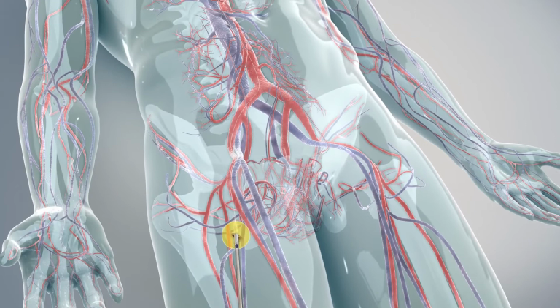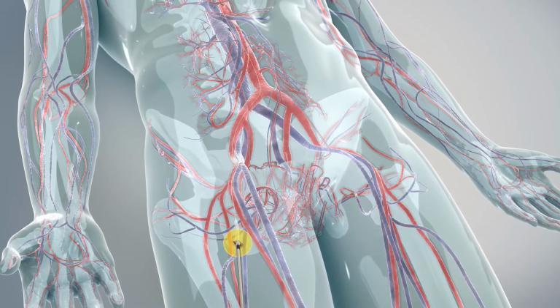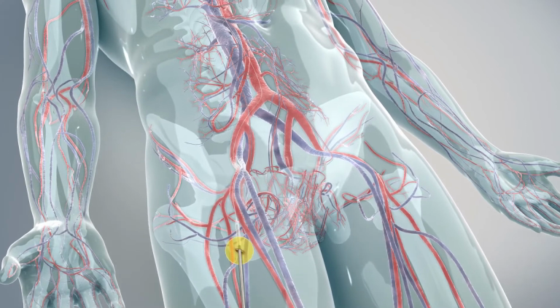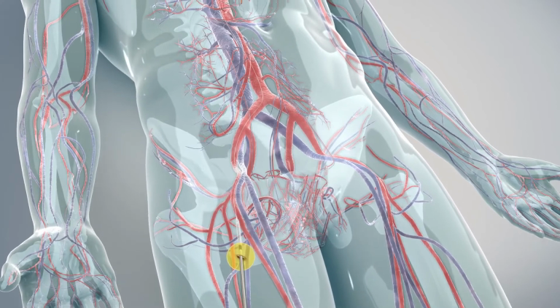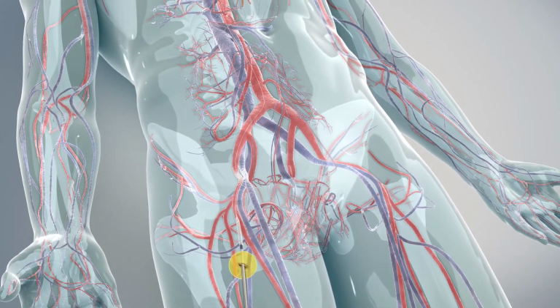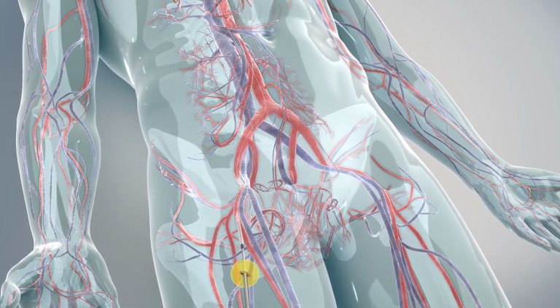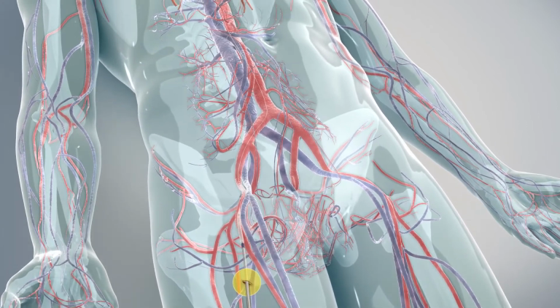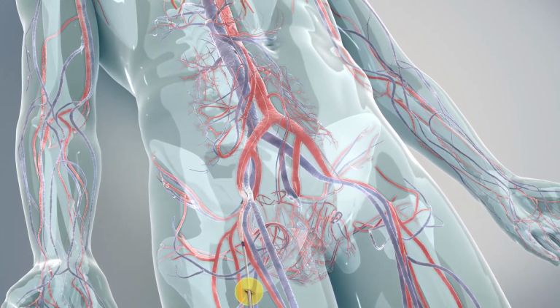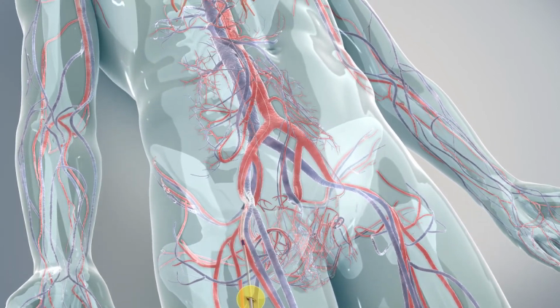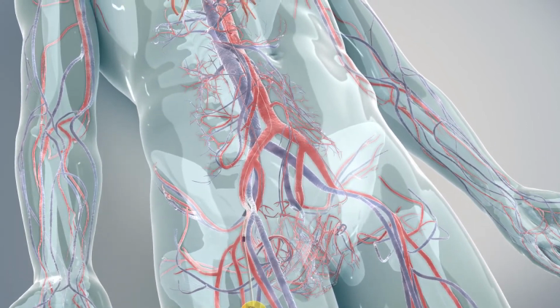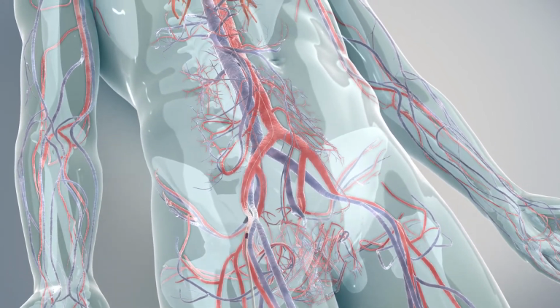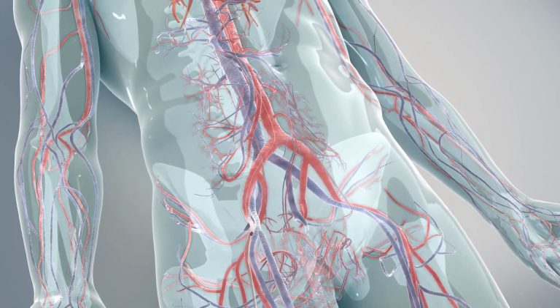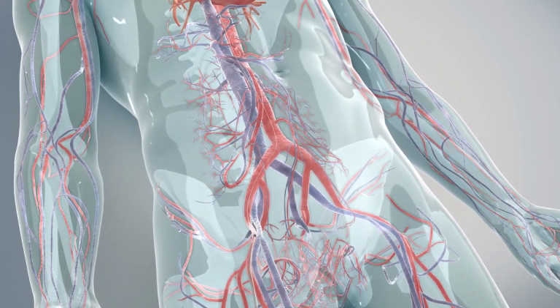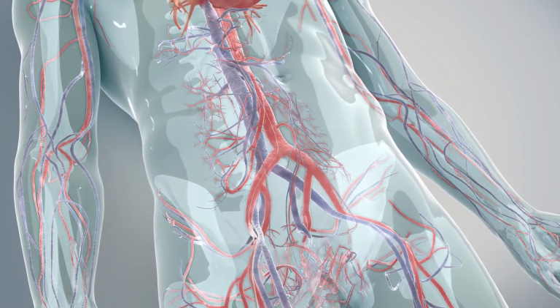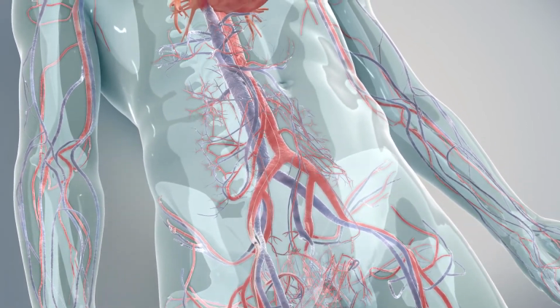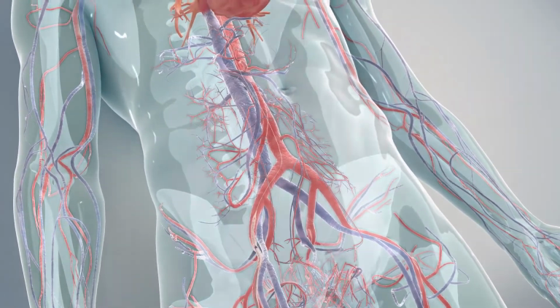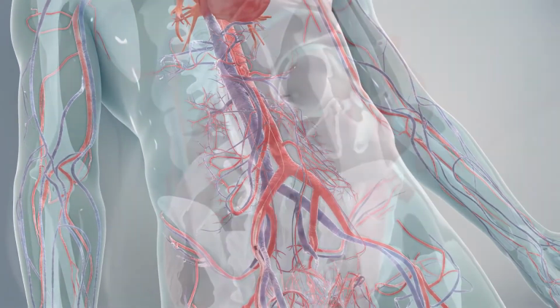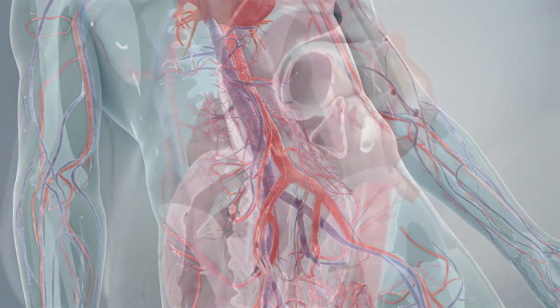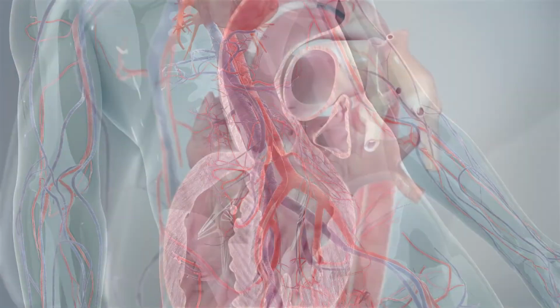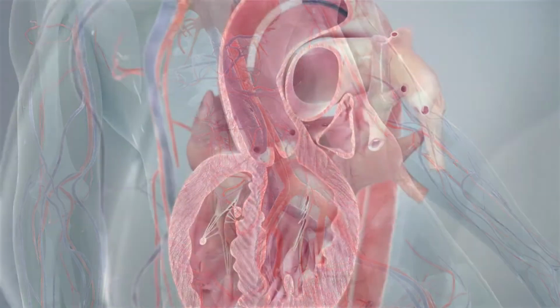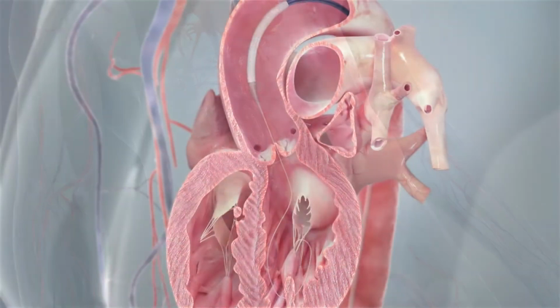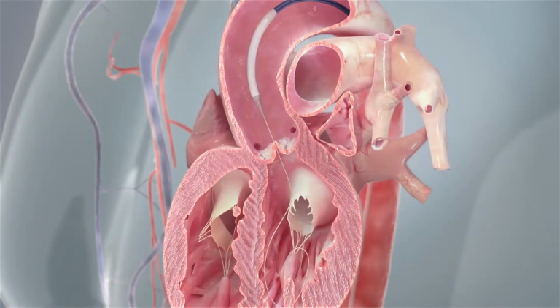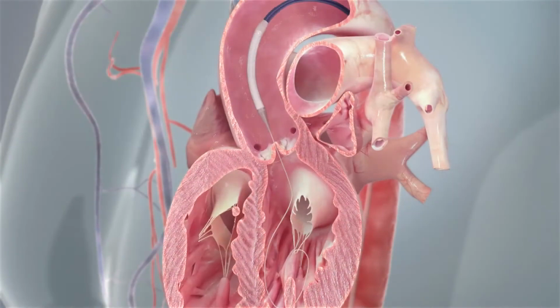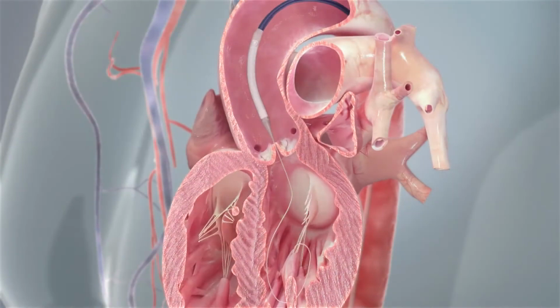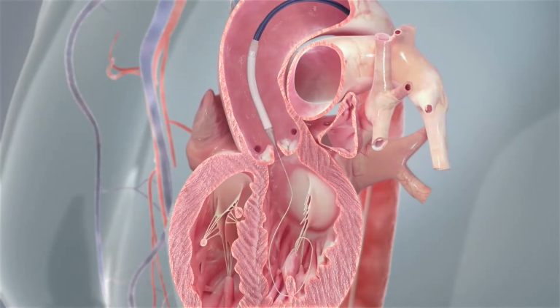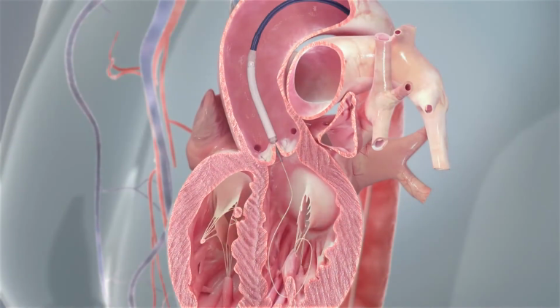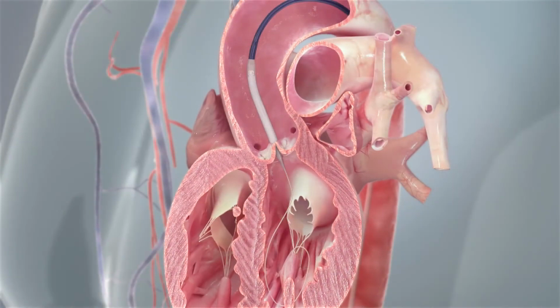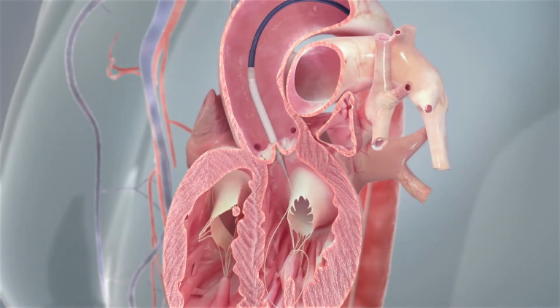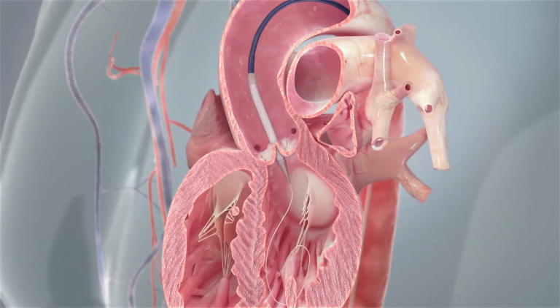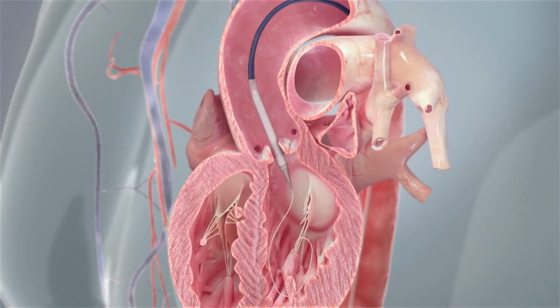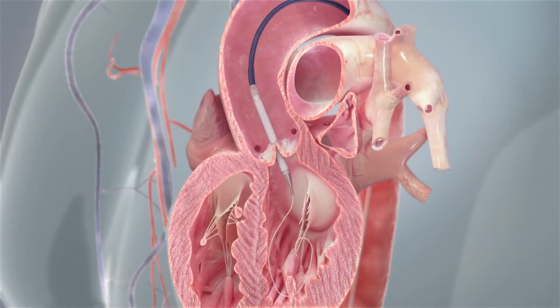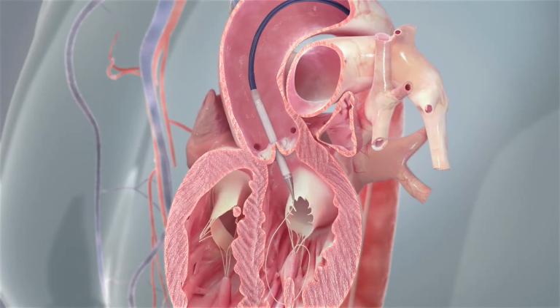This is an animation of it being passed through the leg, and I wish it was as quick and simple as that looks.